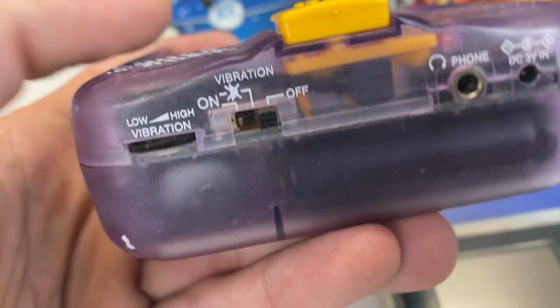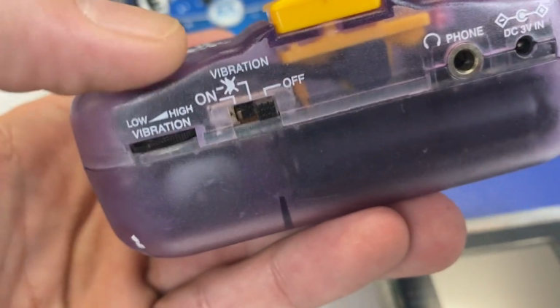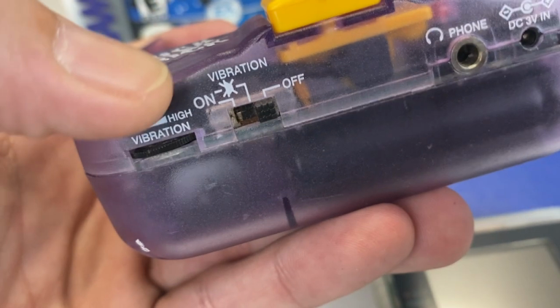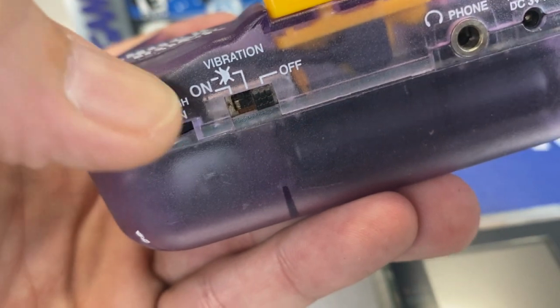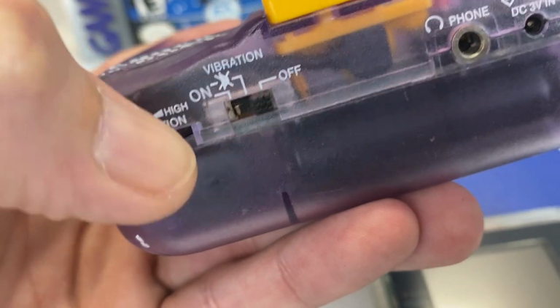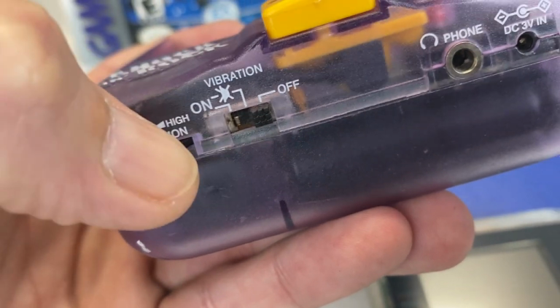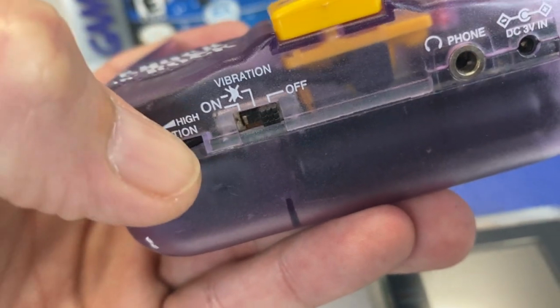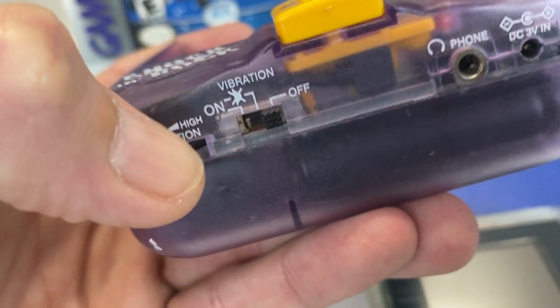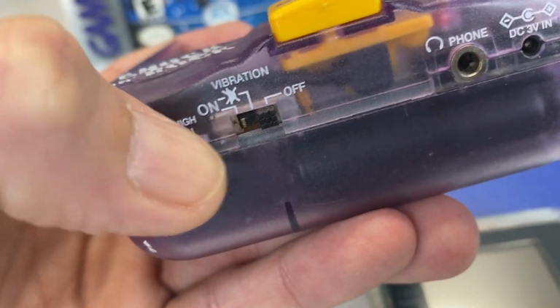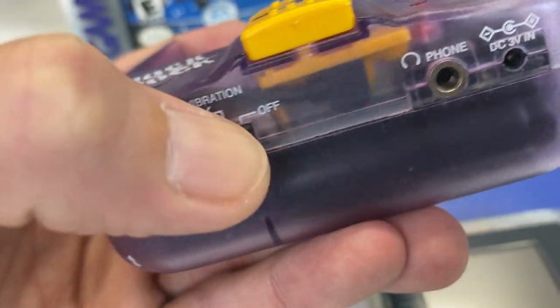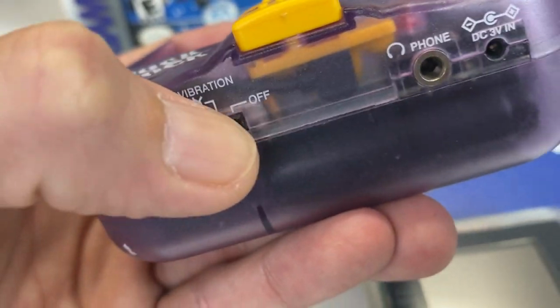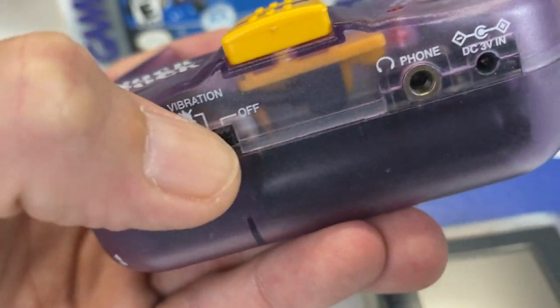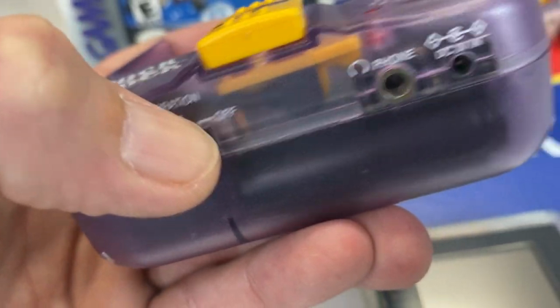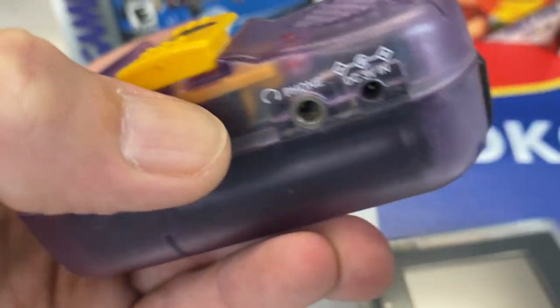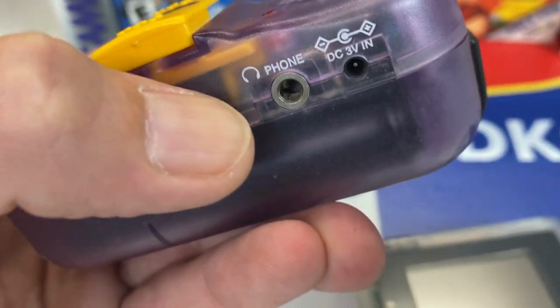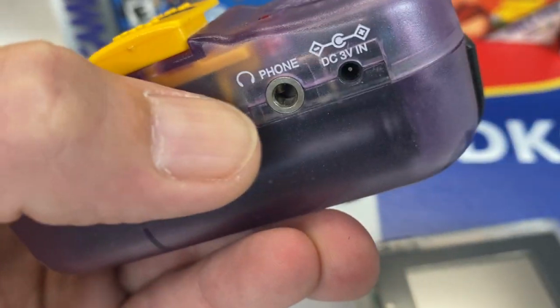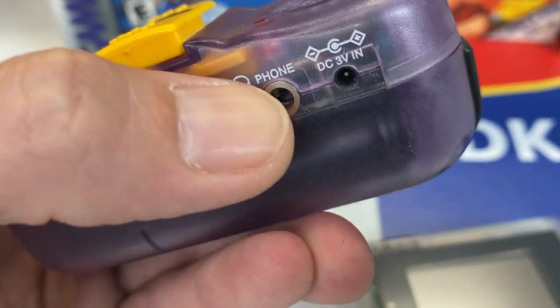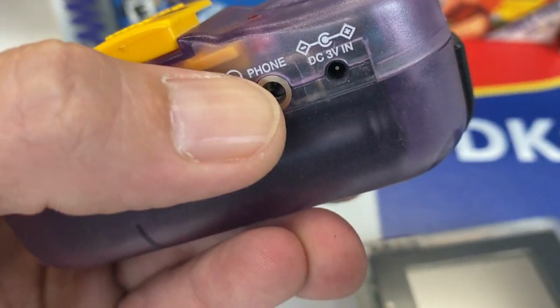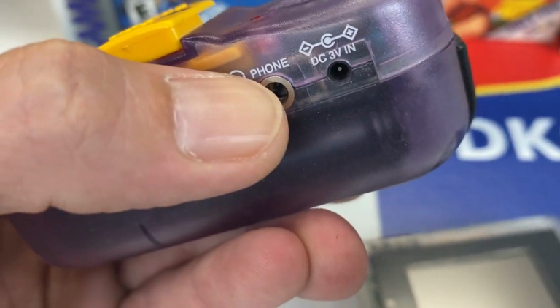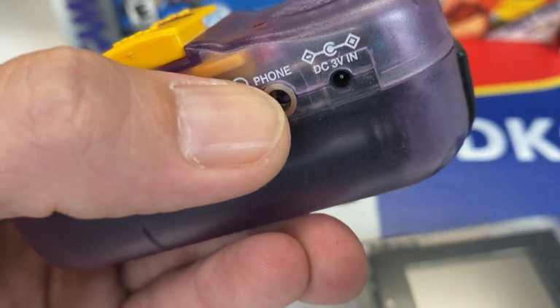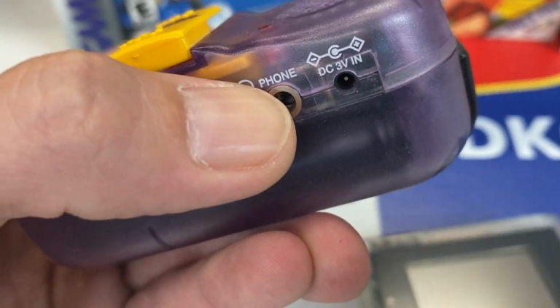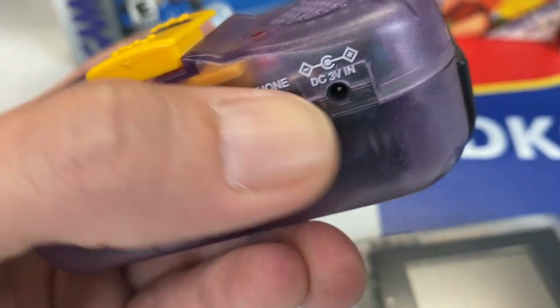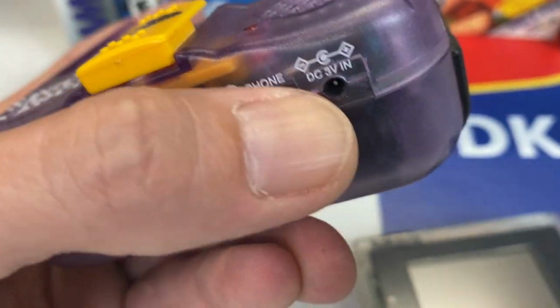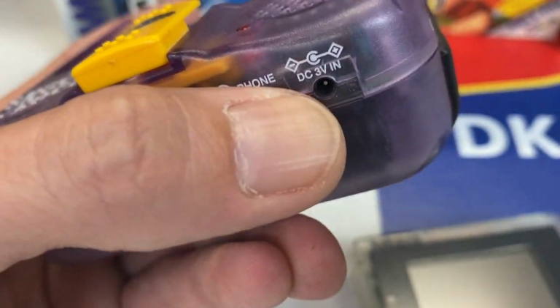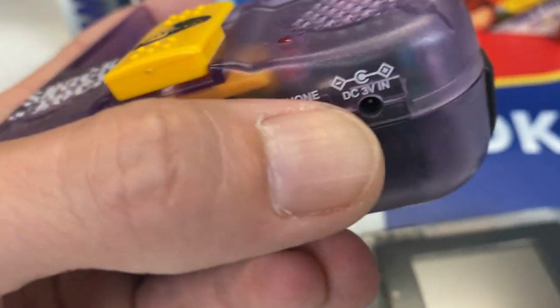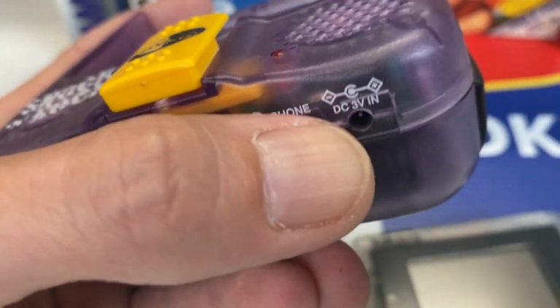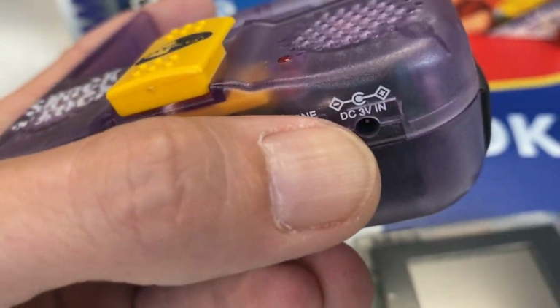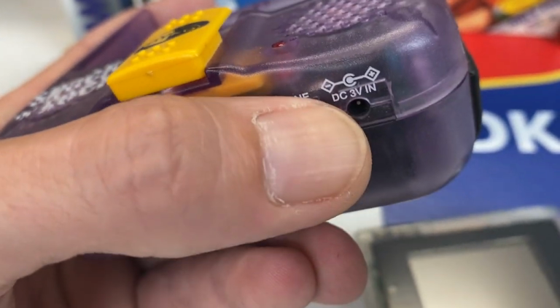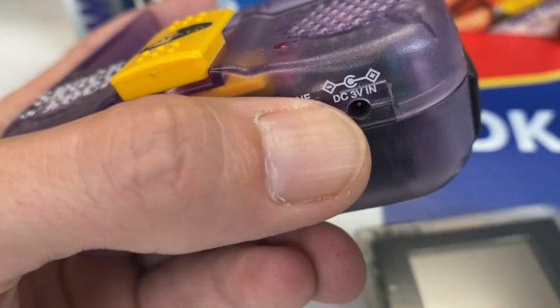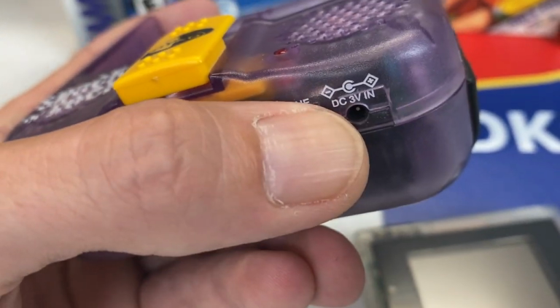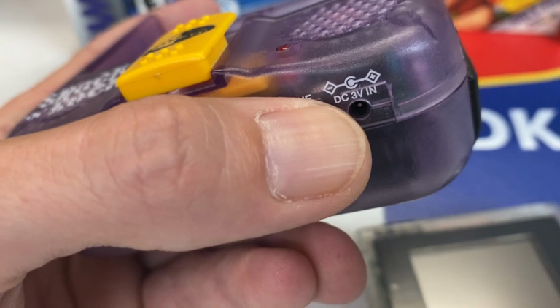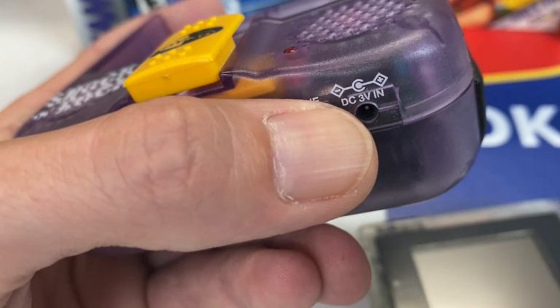You can see down here you can adjust the vibration, turn that on and off, plug in headphones. And here's where you can power it.